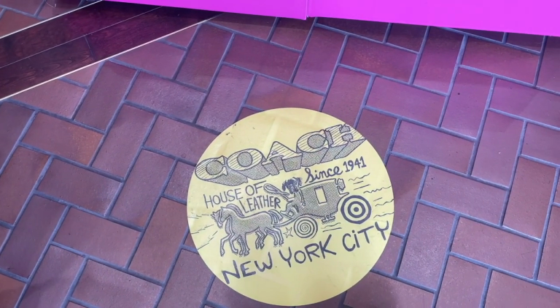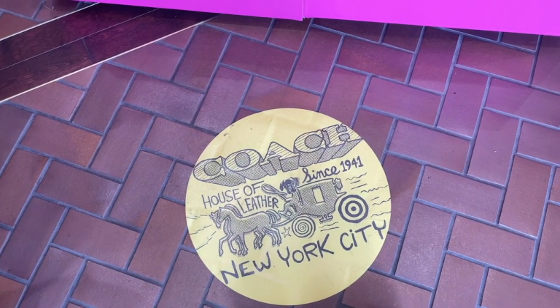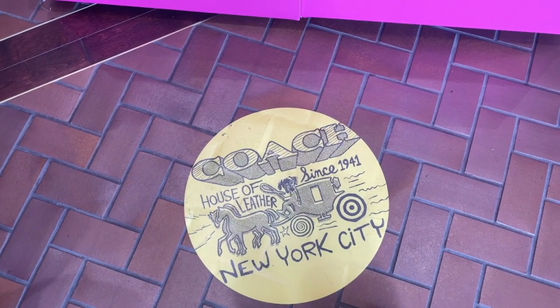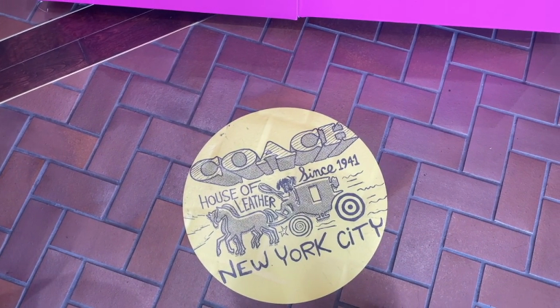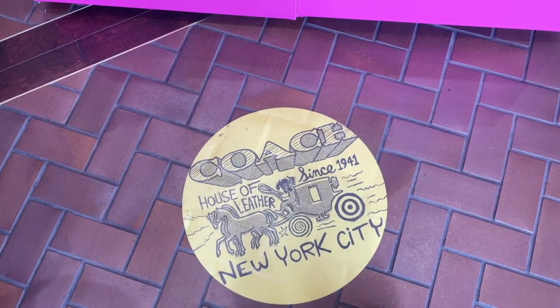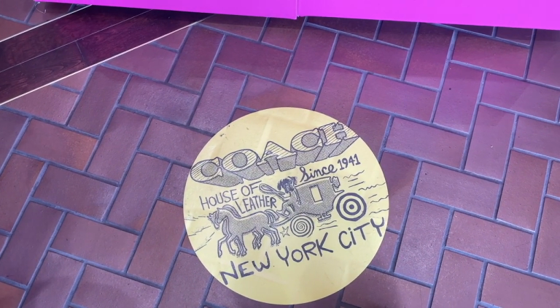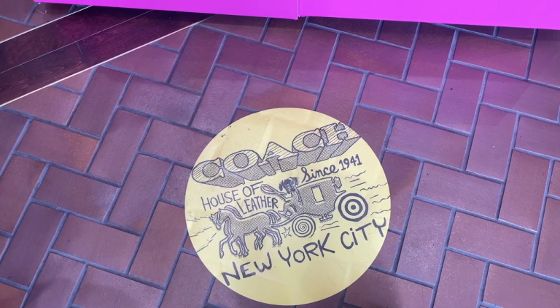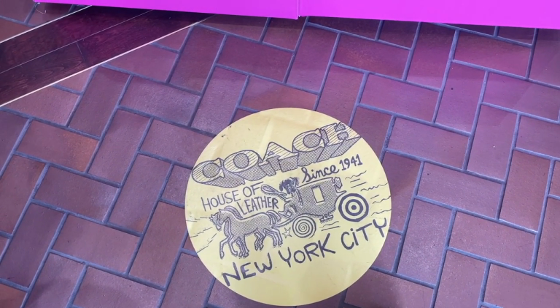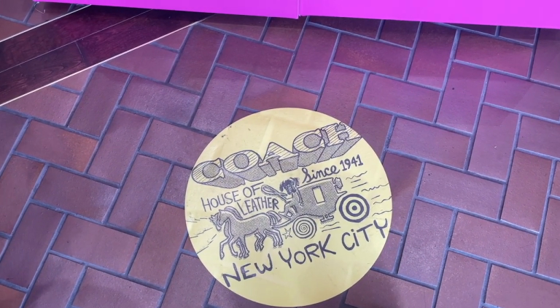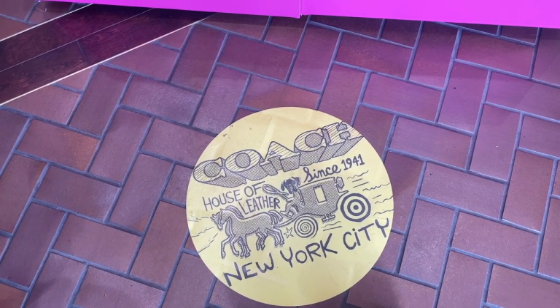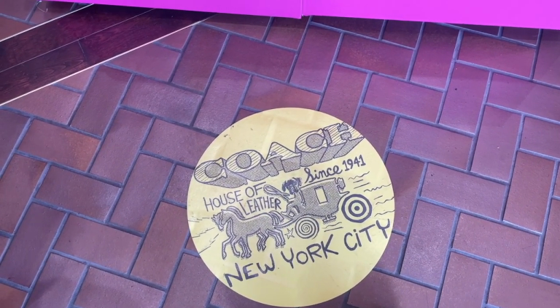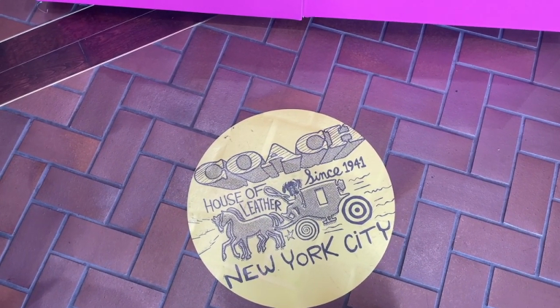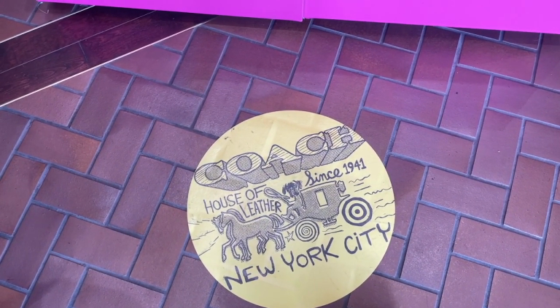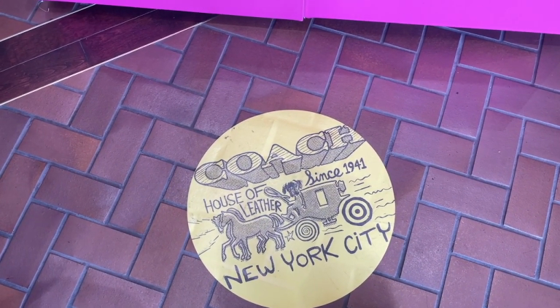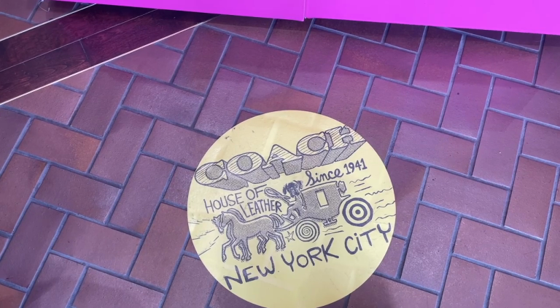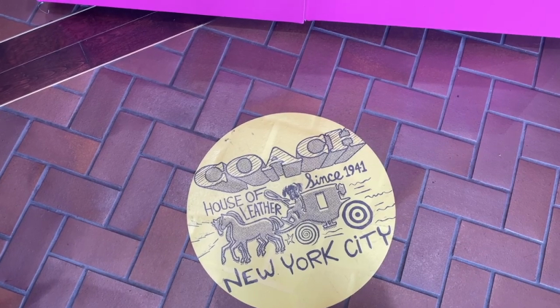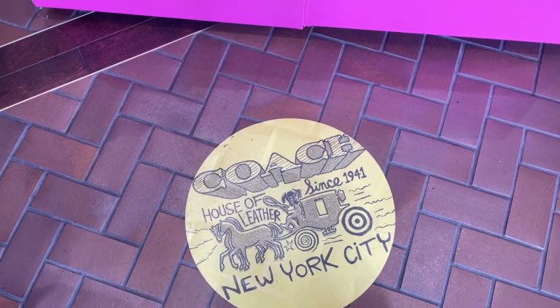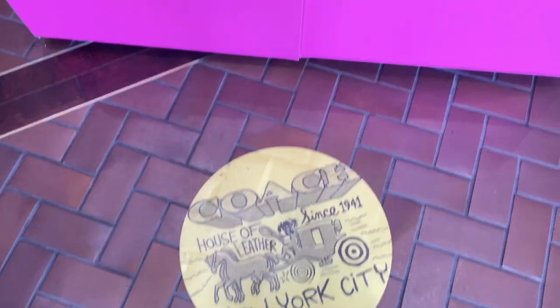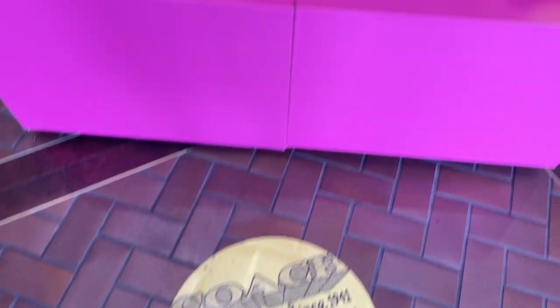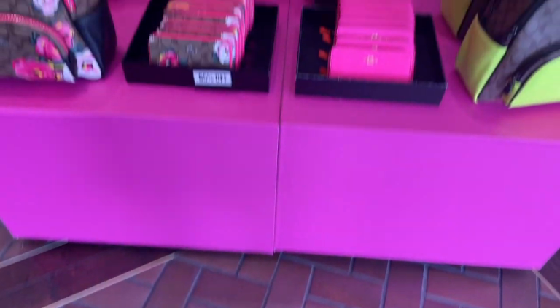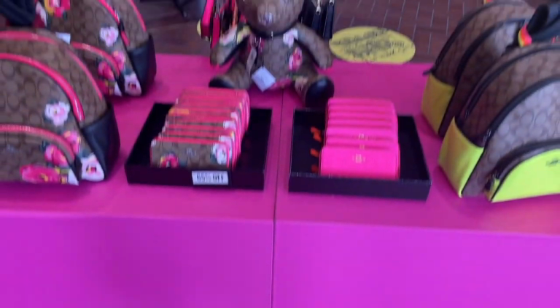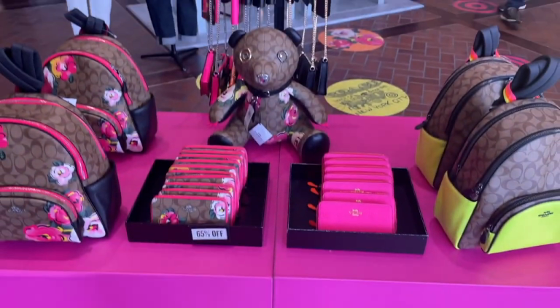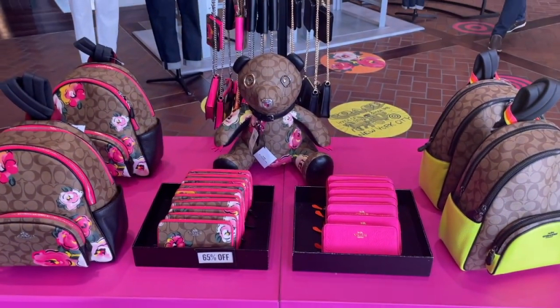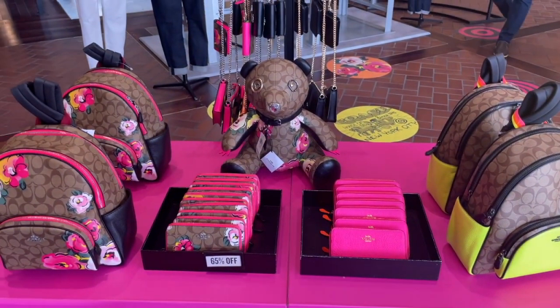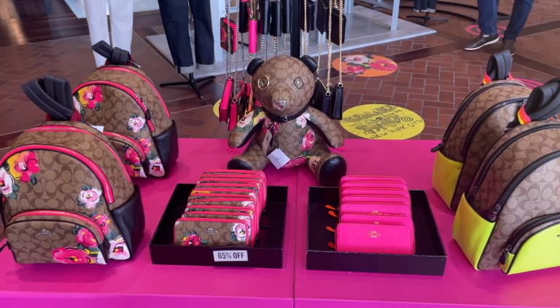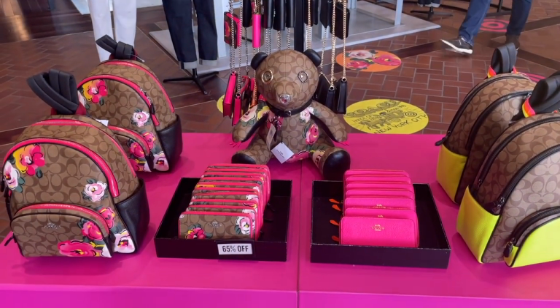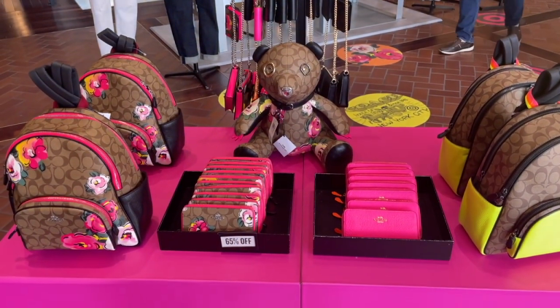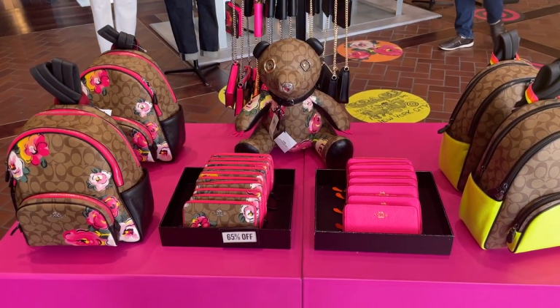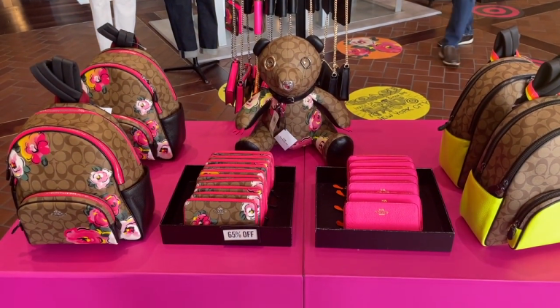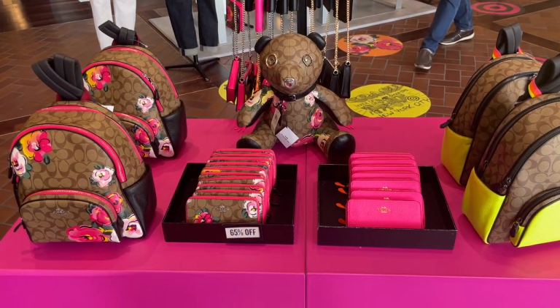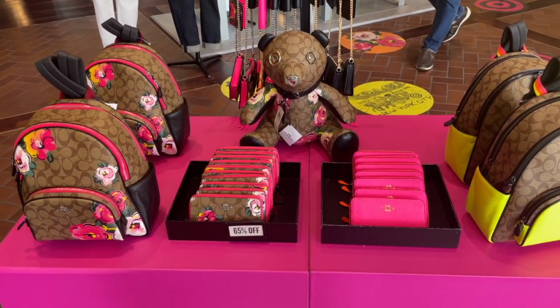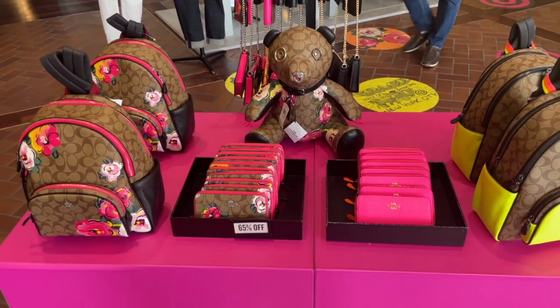So we're back at Coach outlet to see what's new here. Ta-da! This is the new collection.